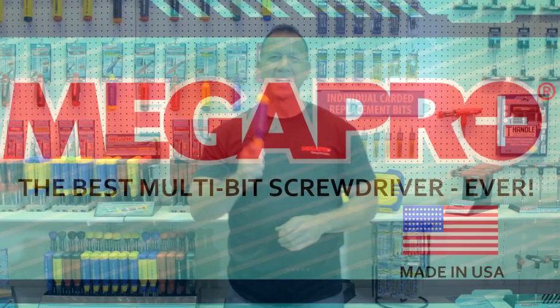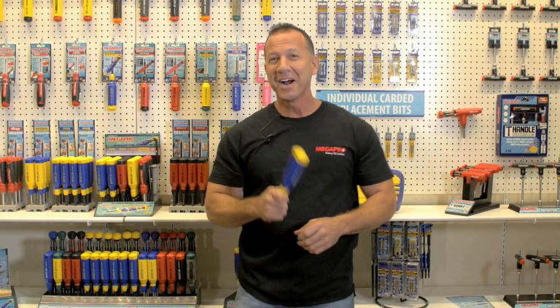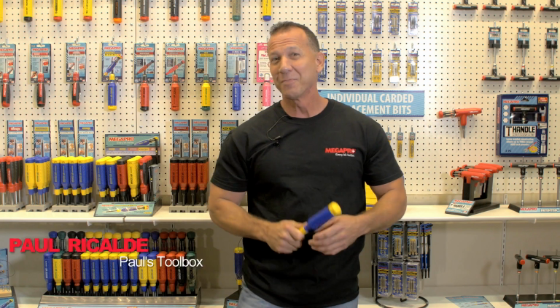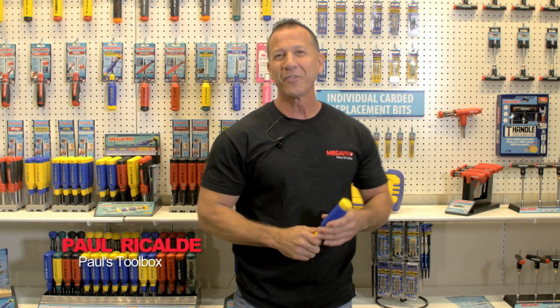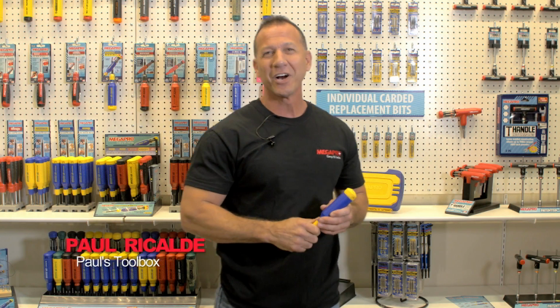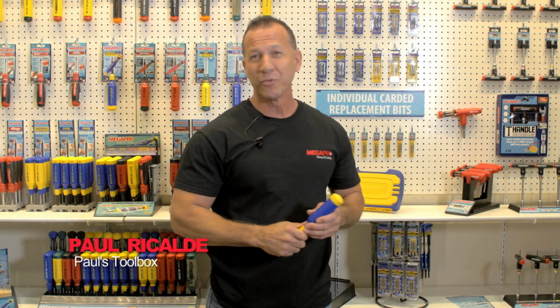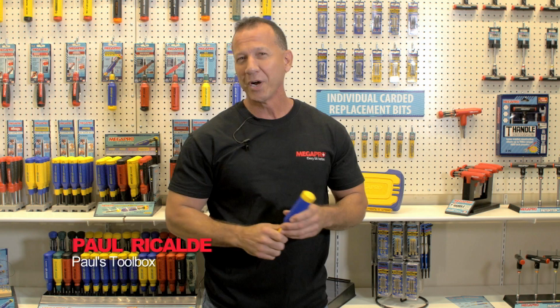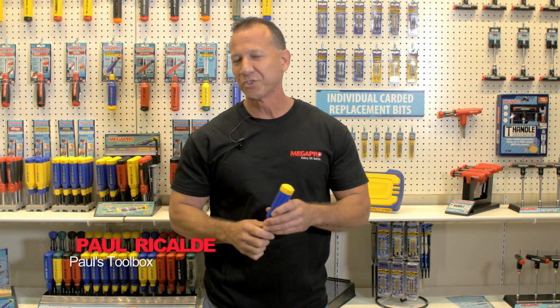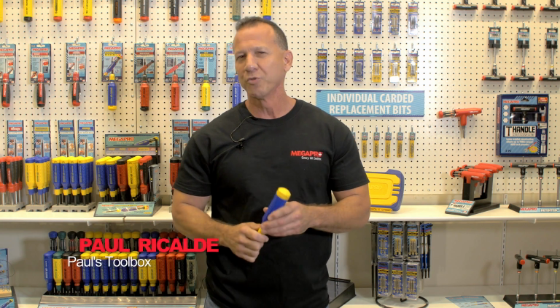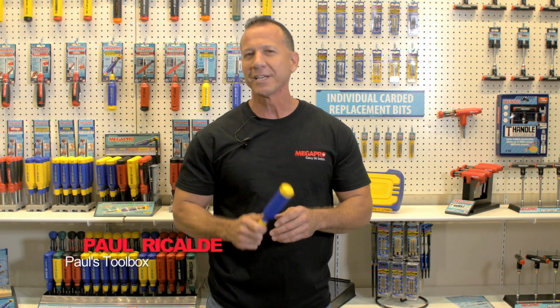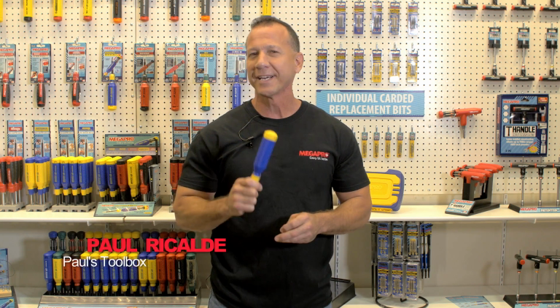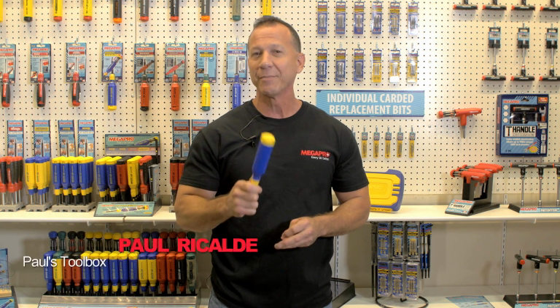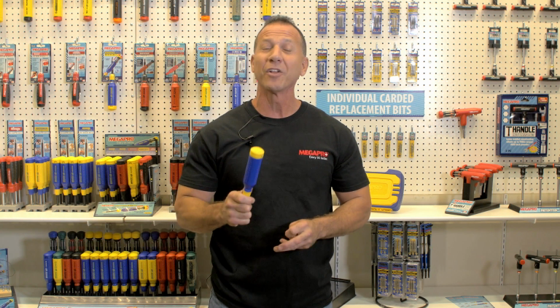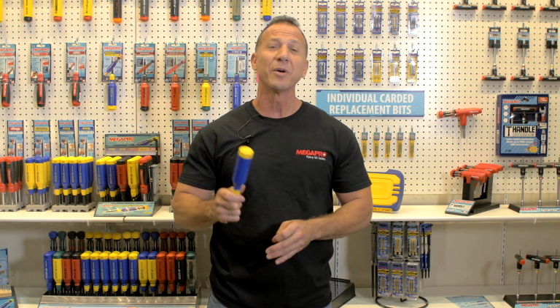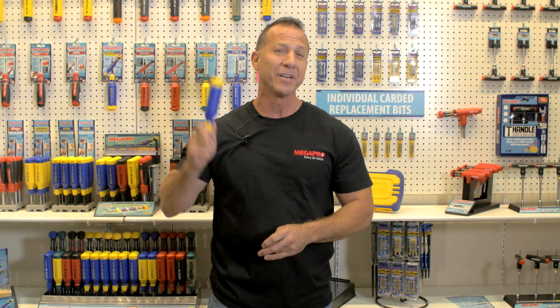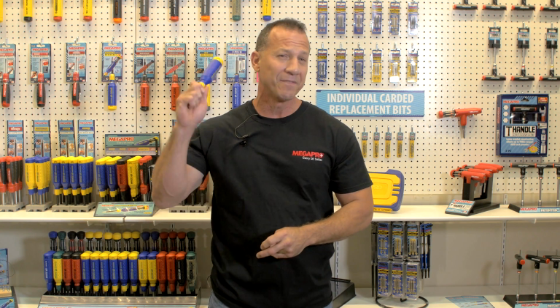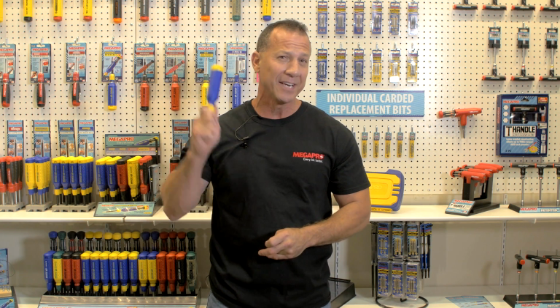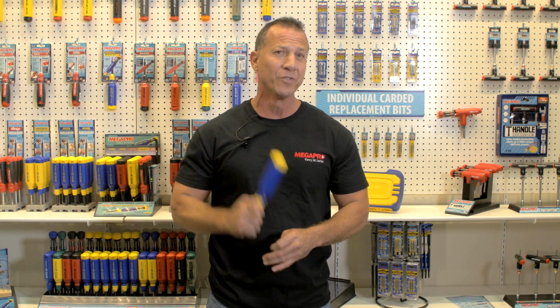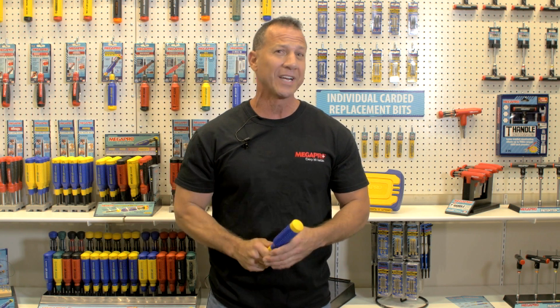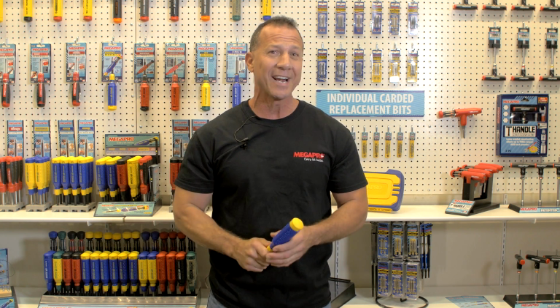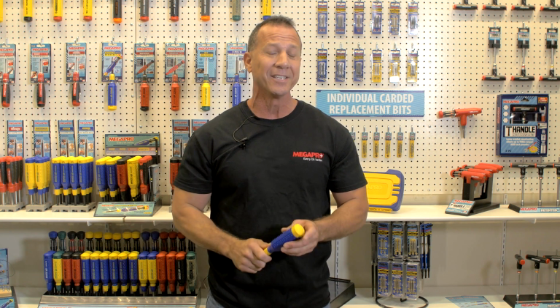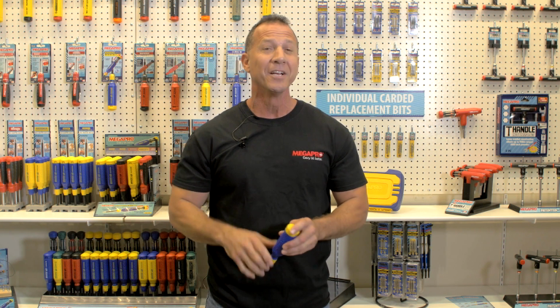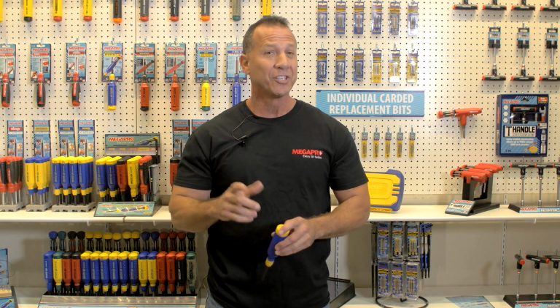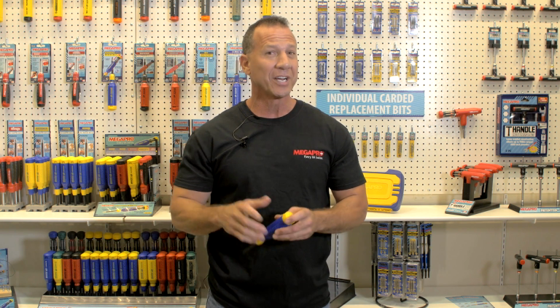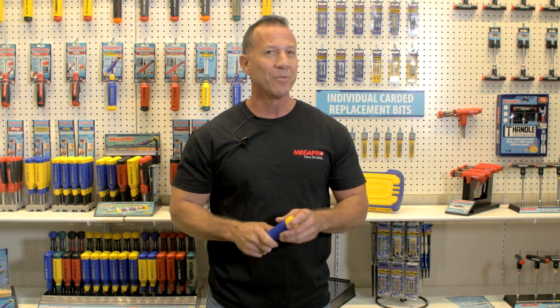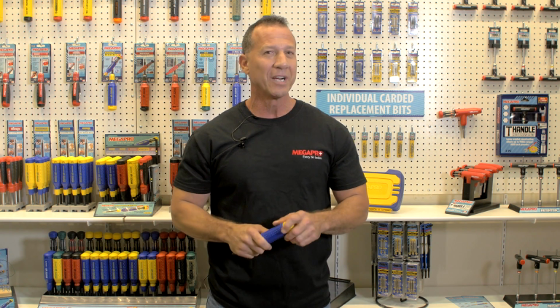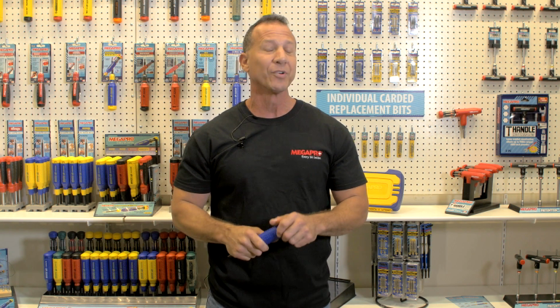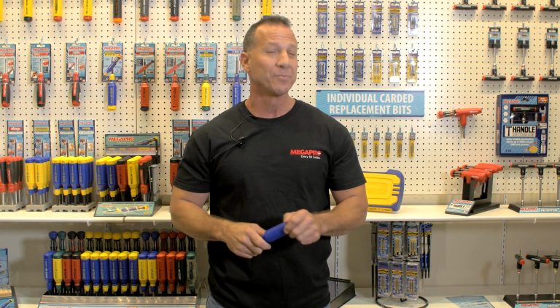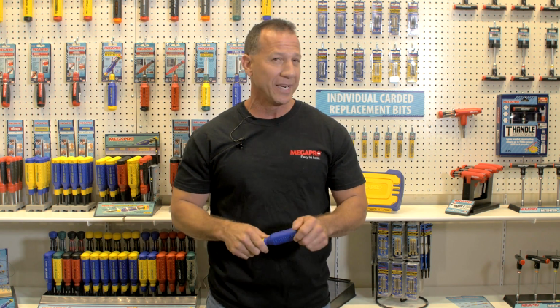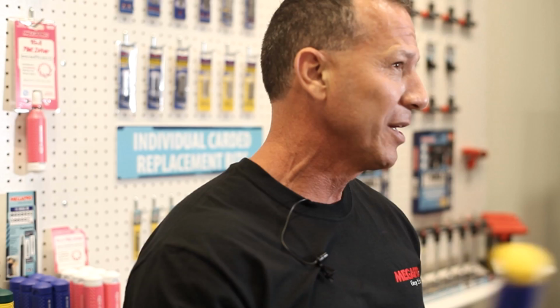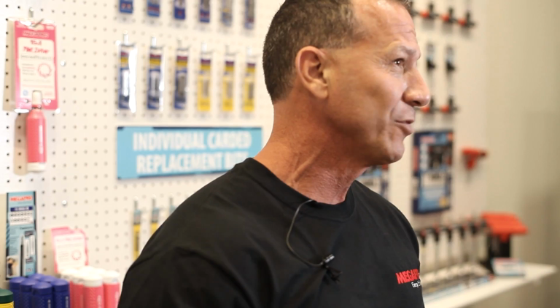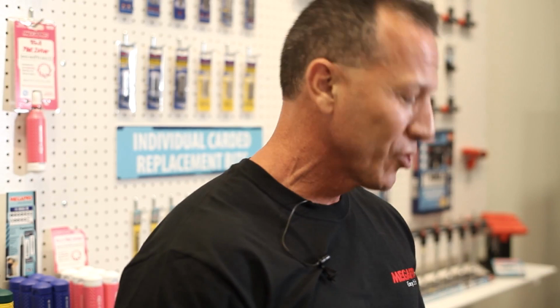Hi, I'm Paul Ricaldi with Paul's Toolbox, and I came all the way up here to Vancouver, Canada to check out Megapro's main headquarters.